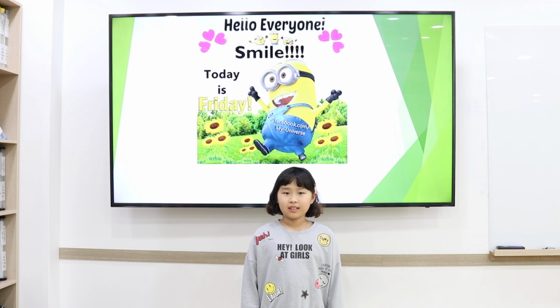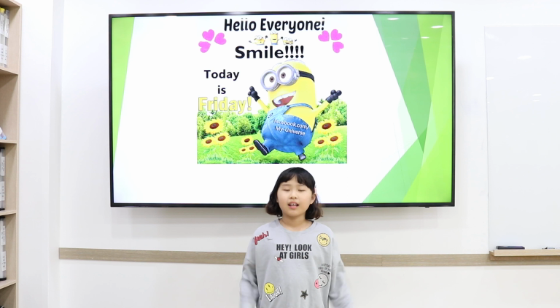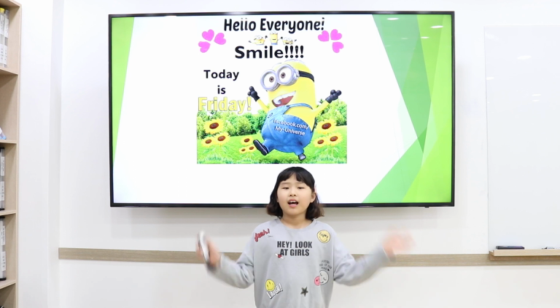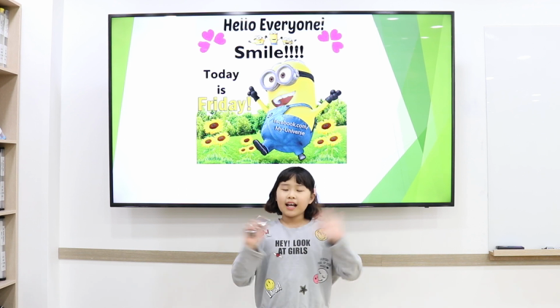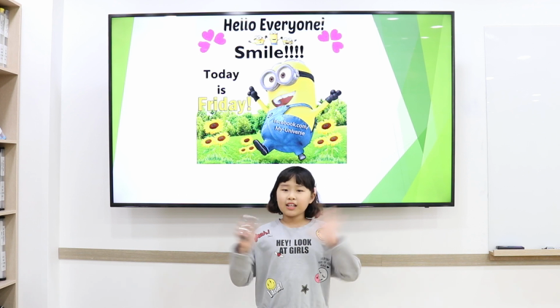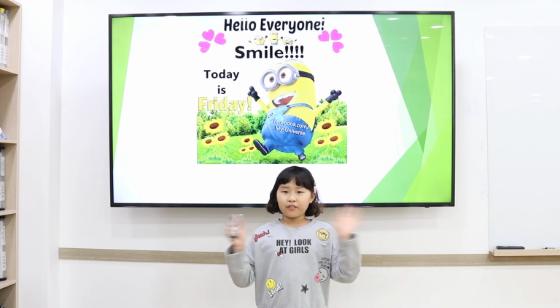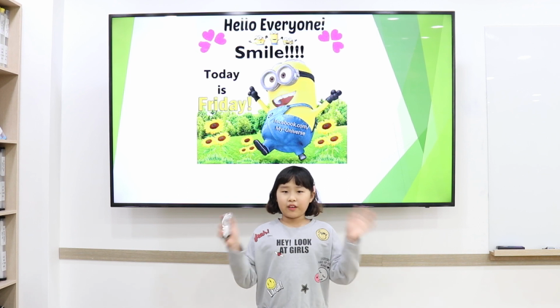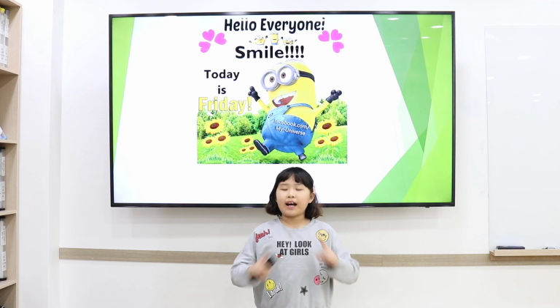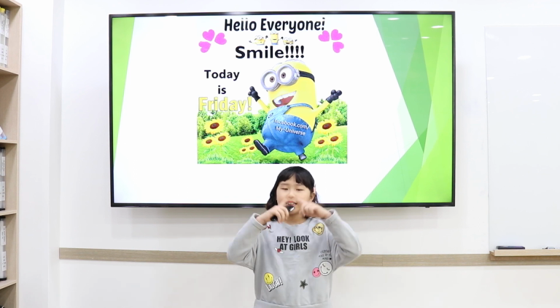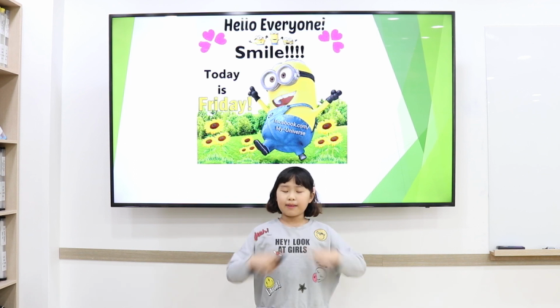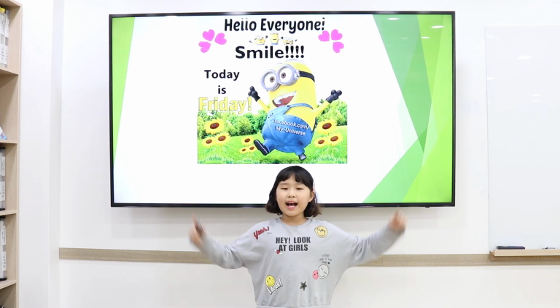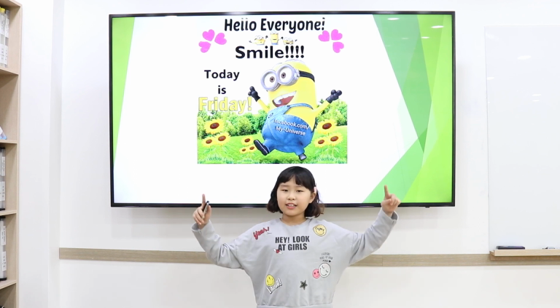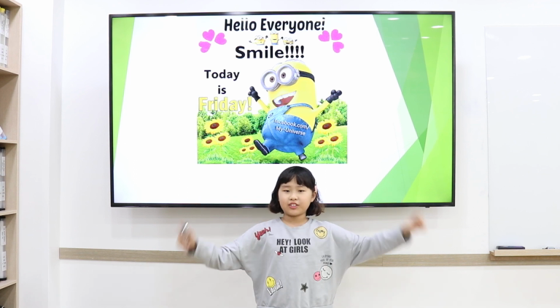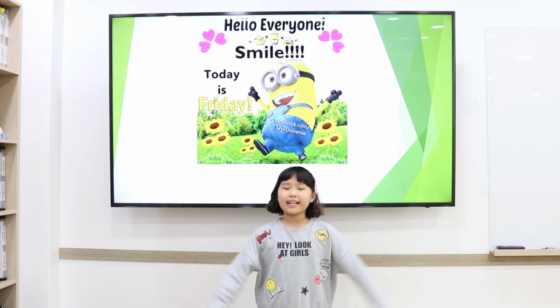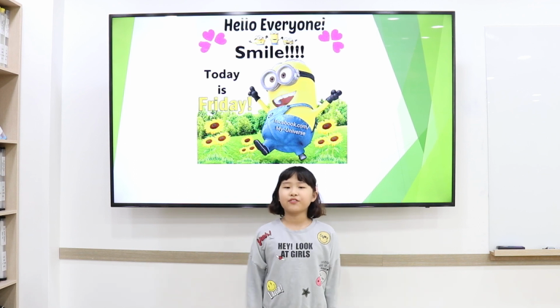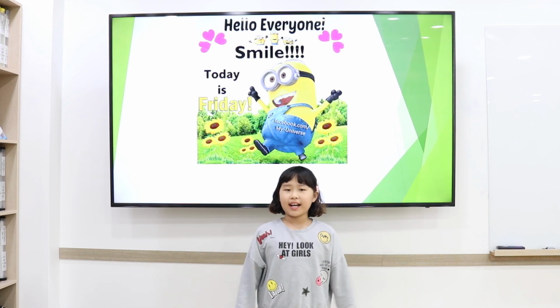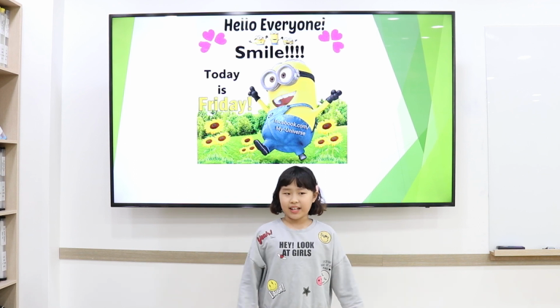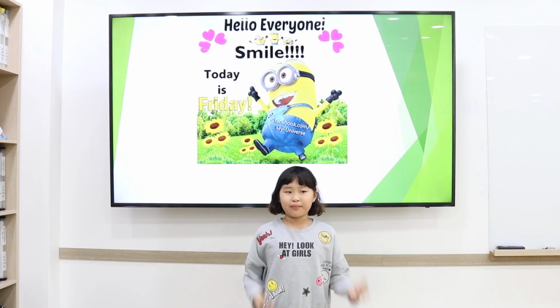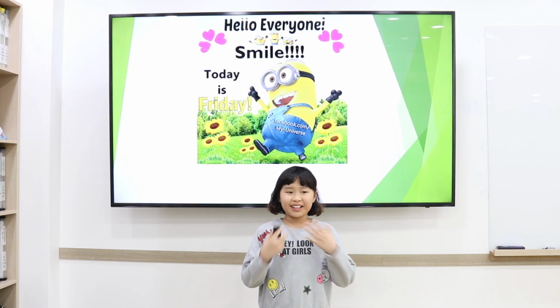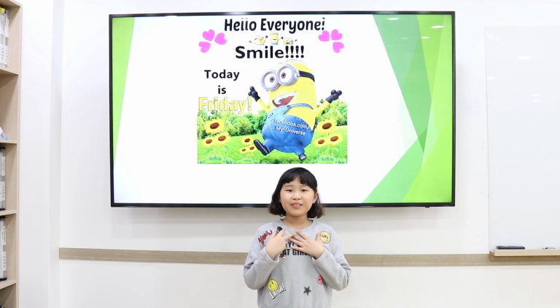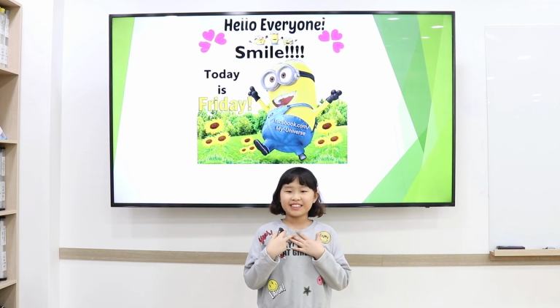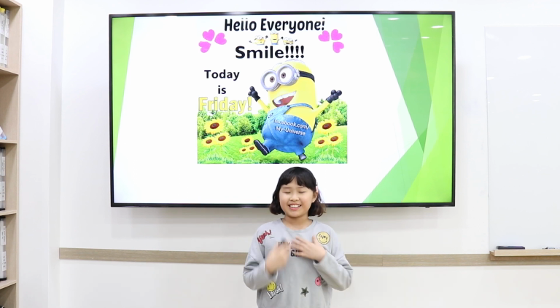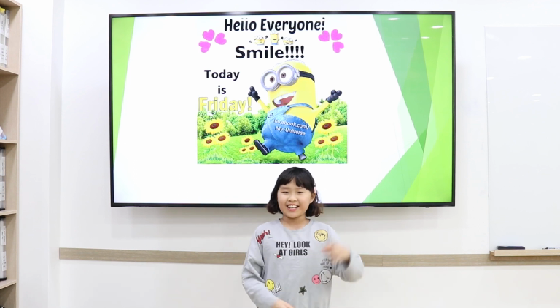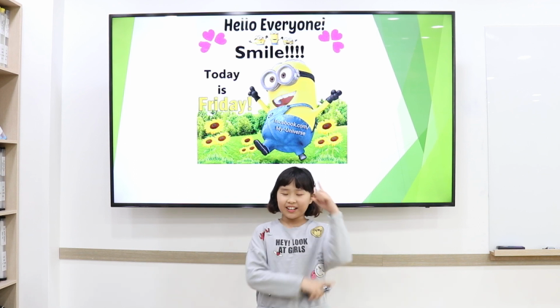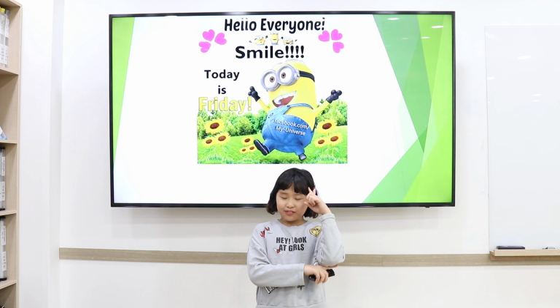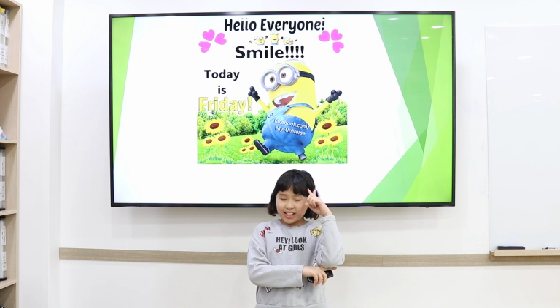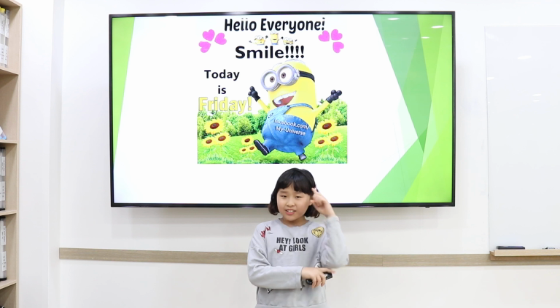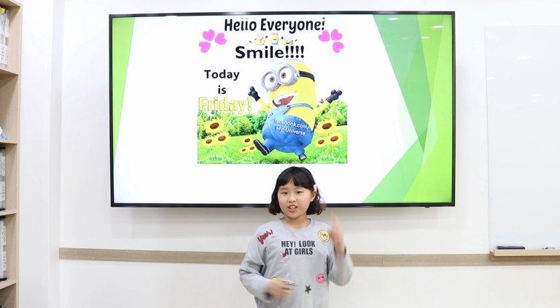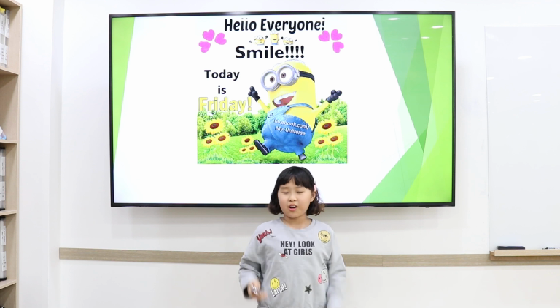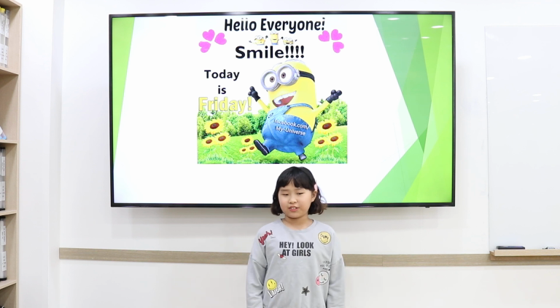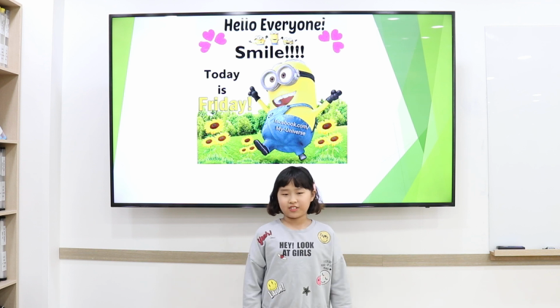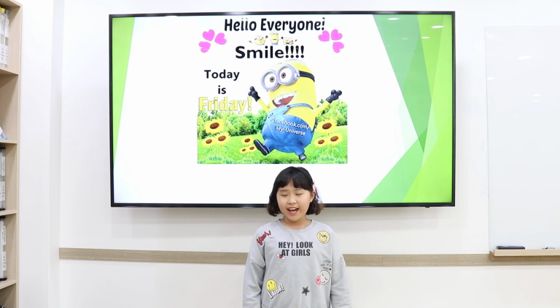Hello everyone! Smile! Today is Friday. My name is Lucy. Guess what I'm going to talk about today?